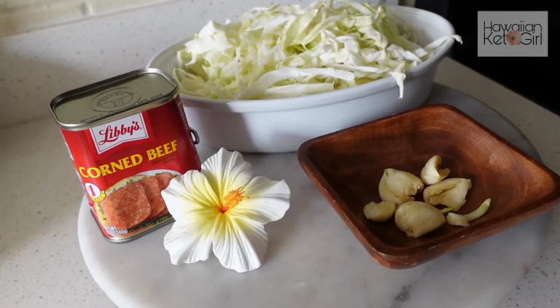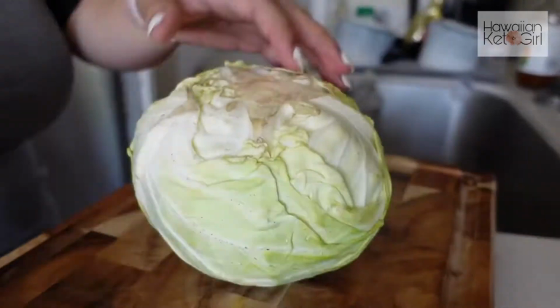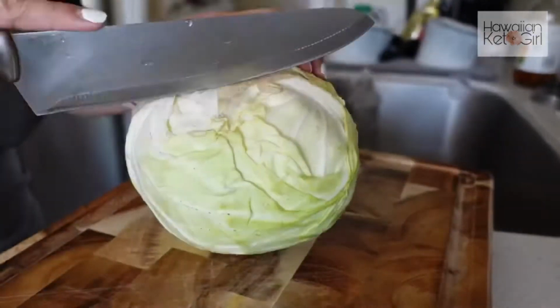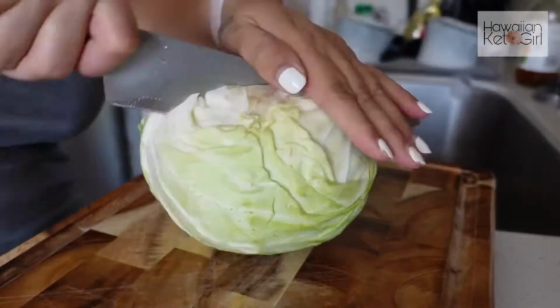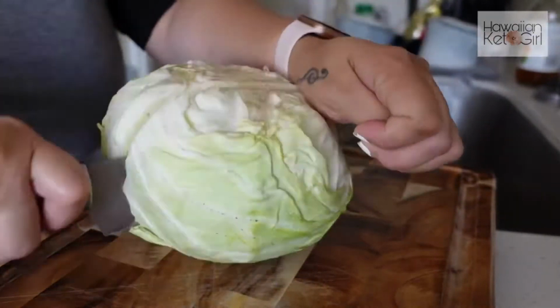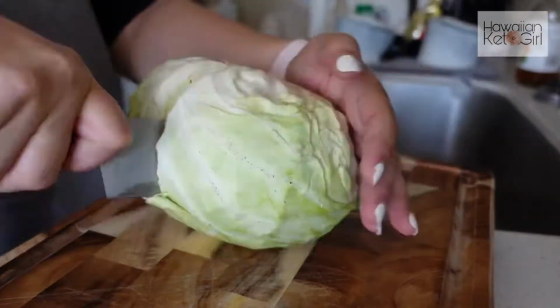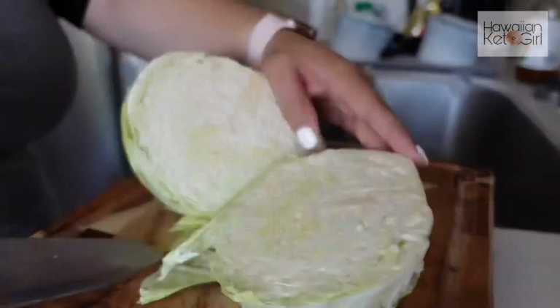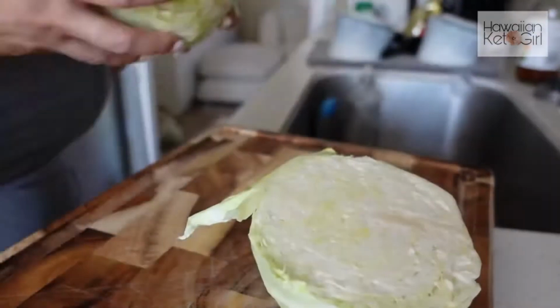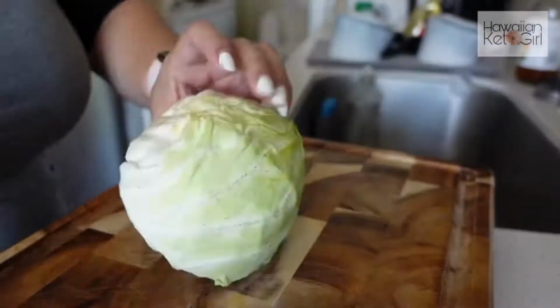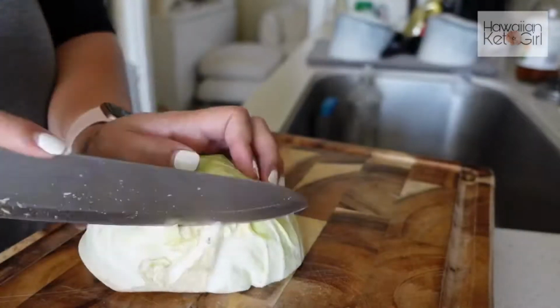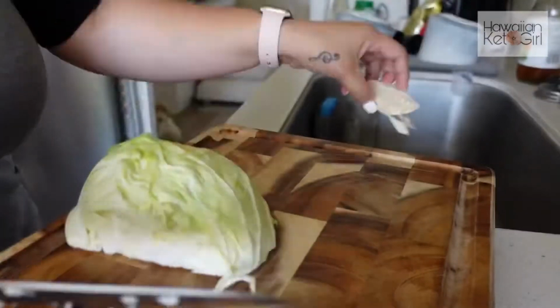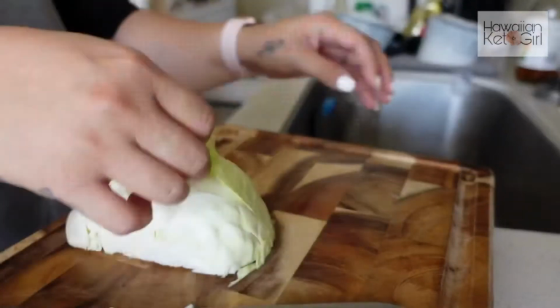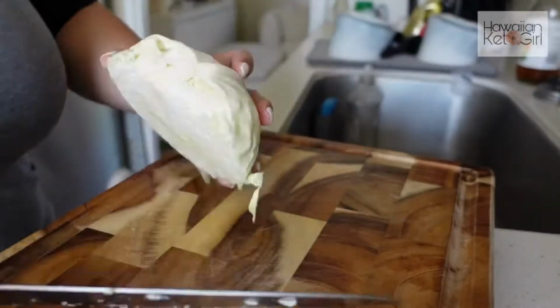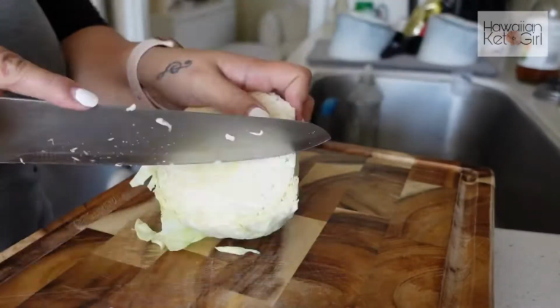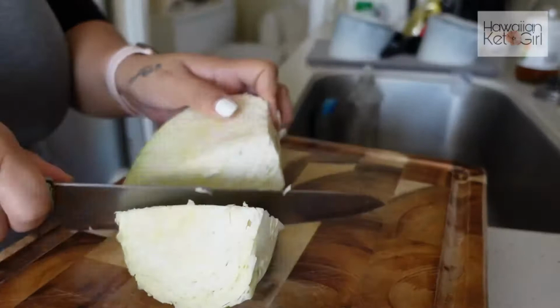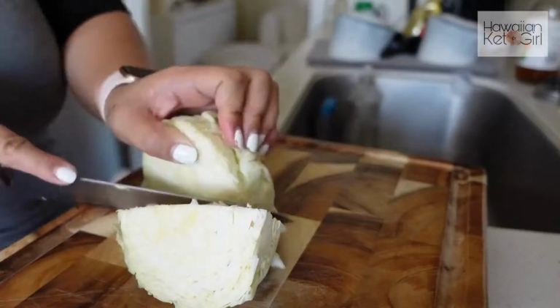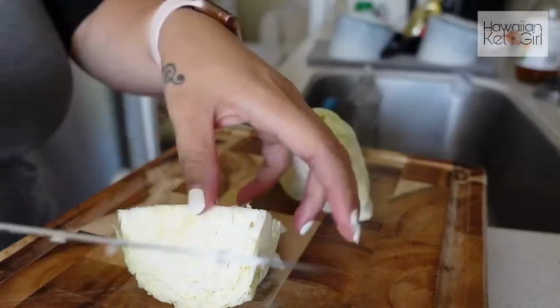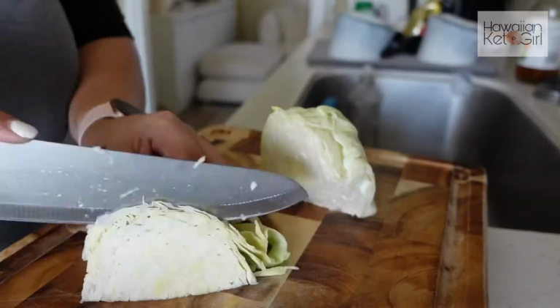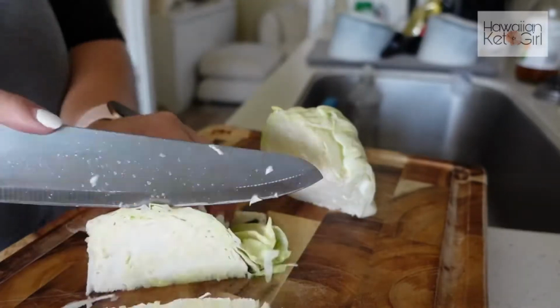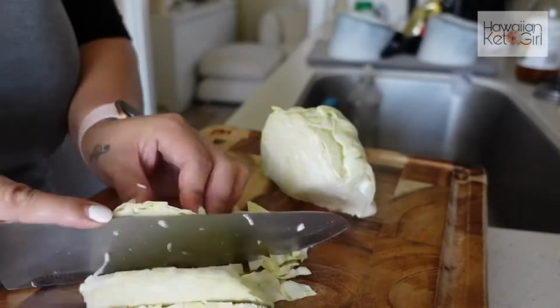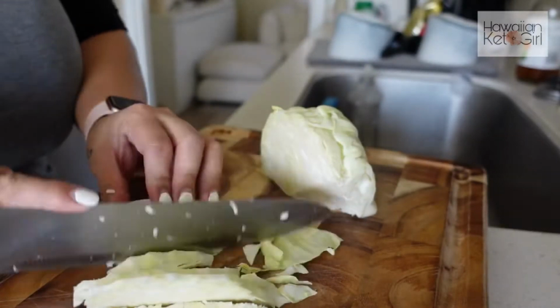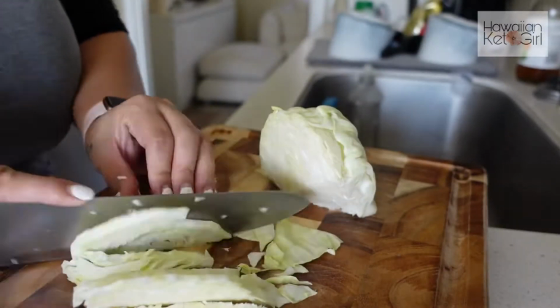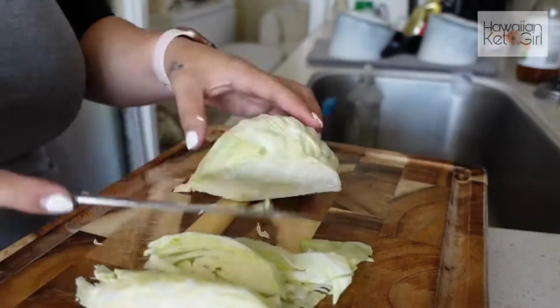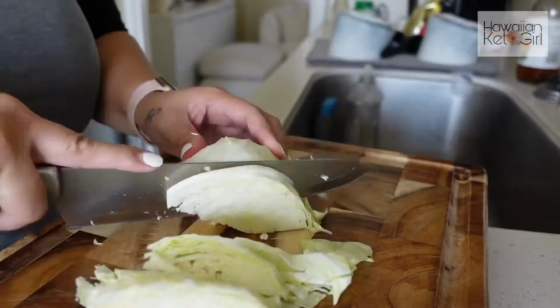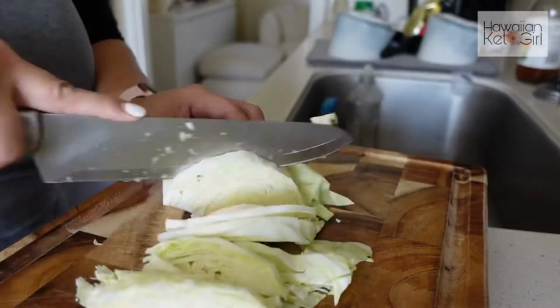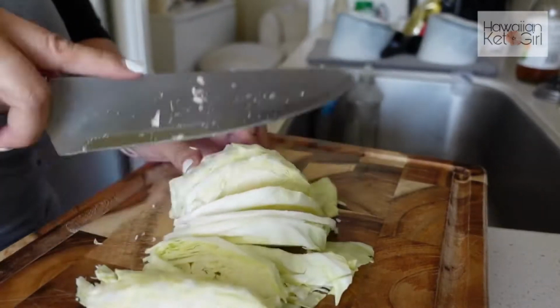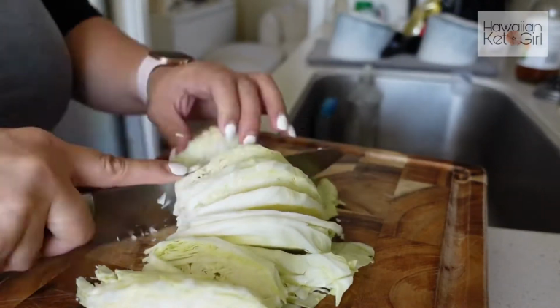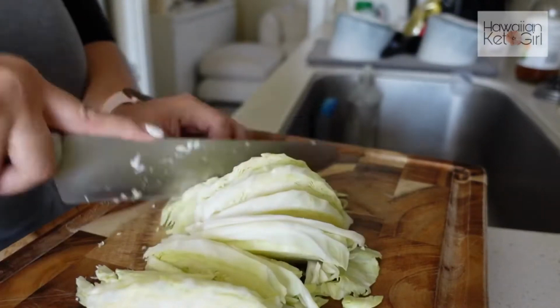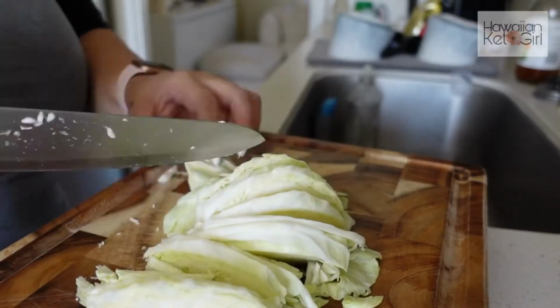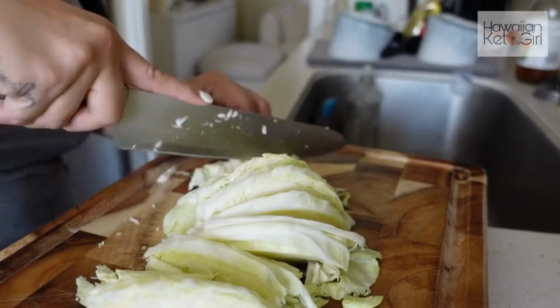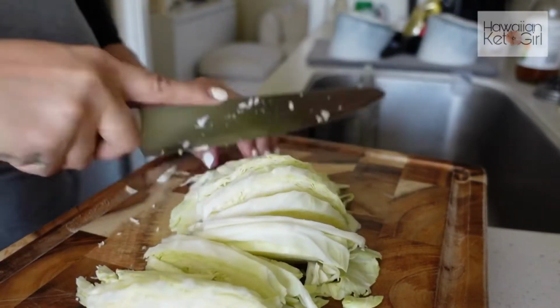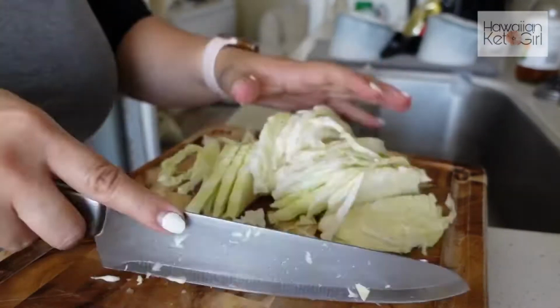You're going to start off with prepping your cabbage. I am going to slice these thinly and then I'll move on to my corned beef.